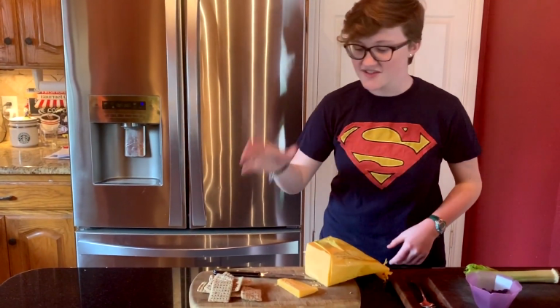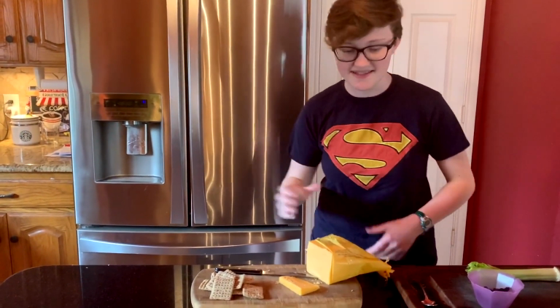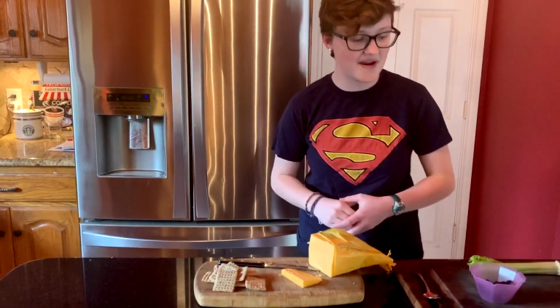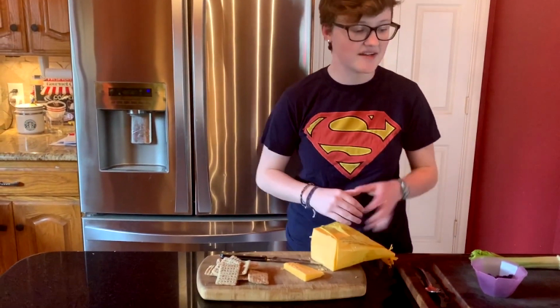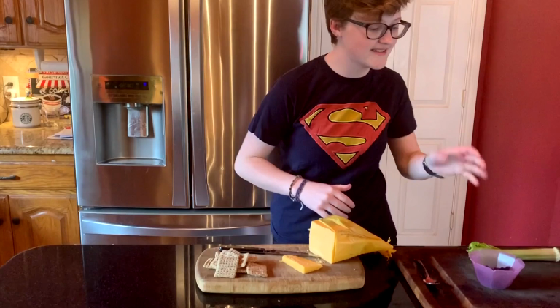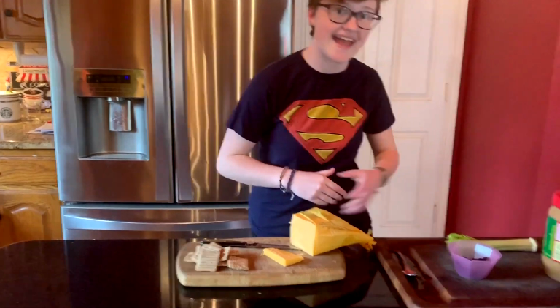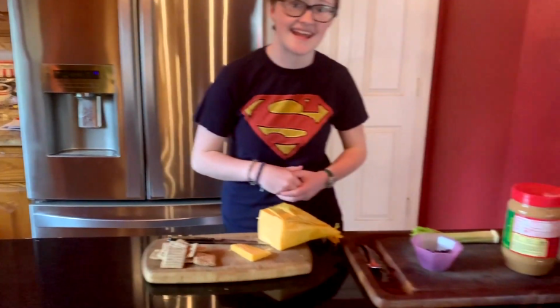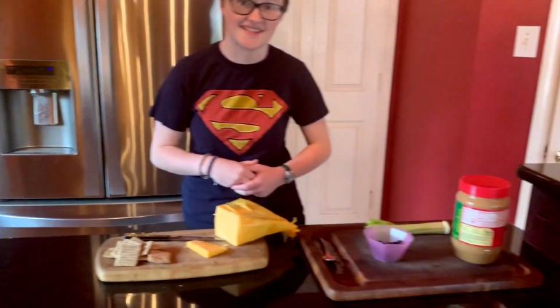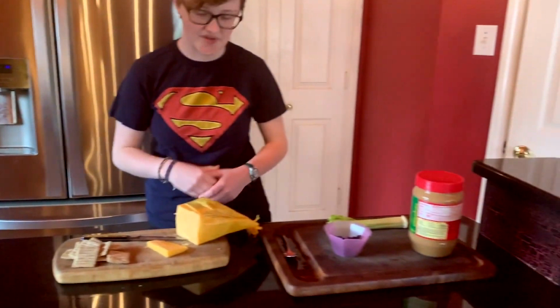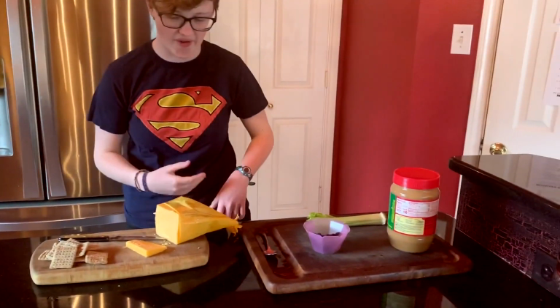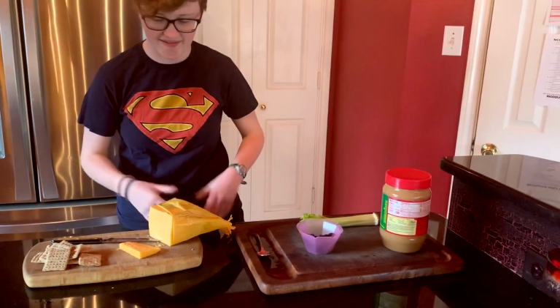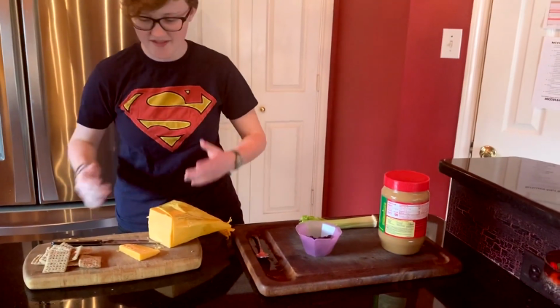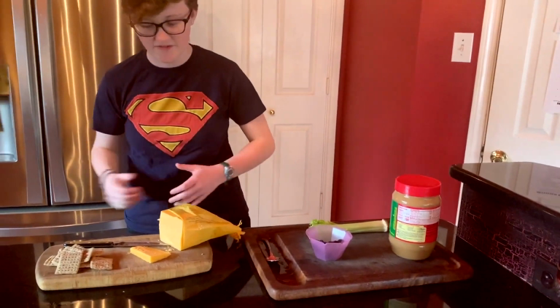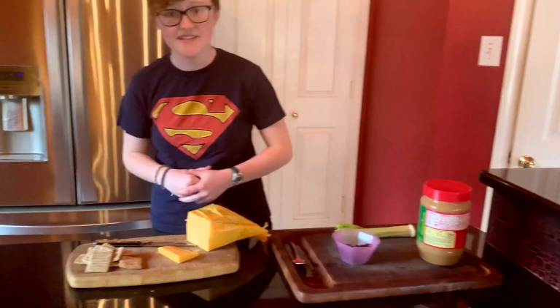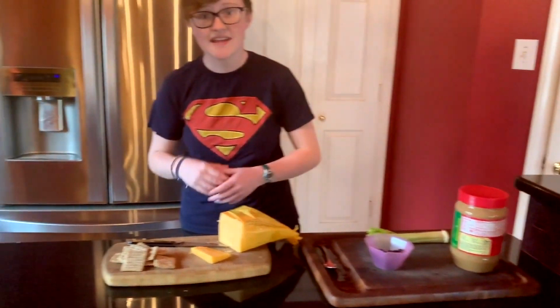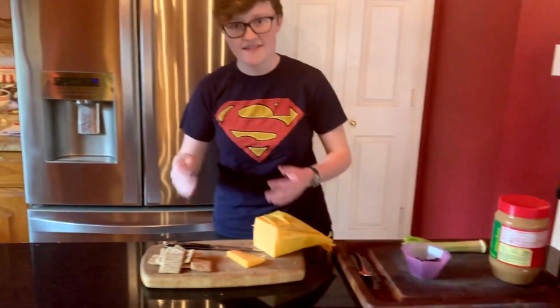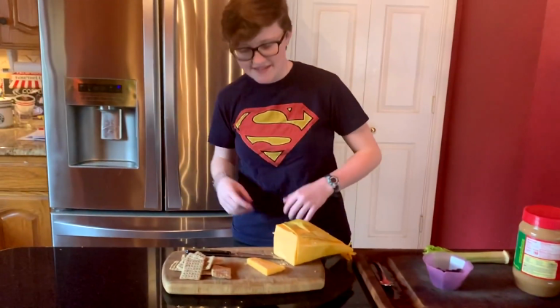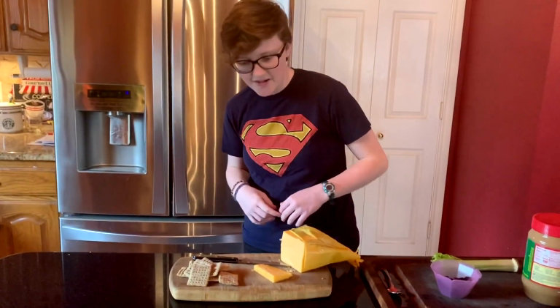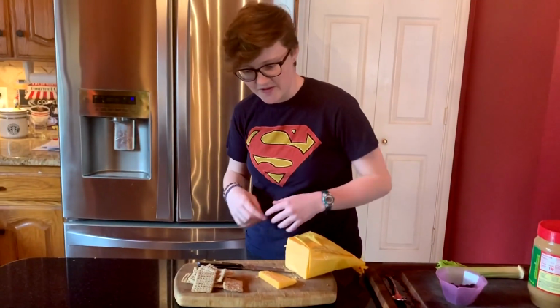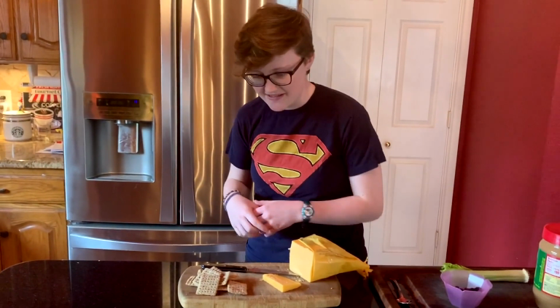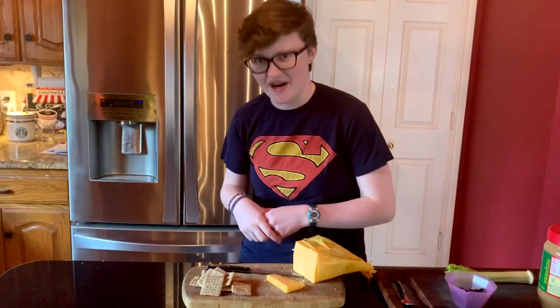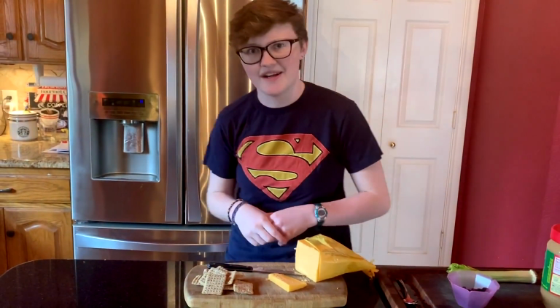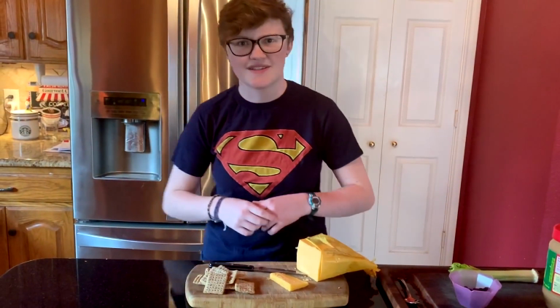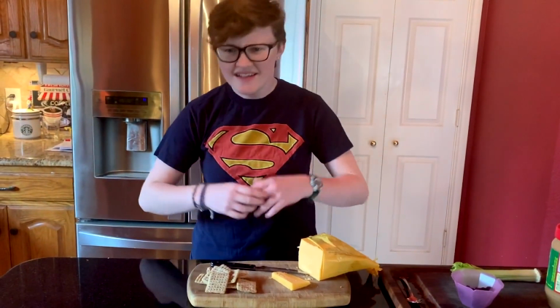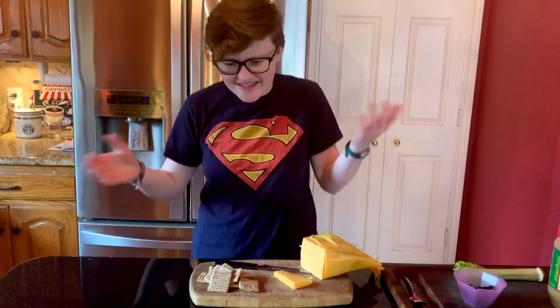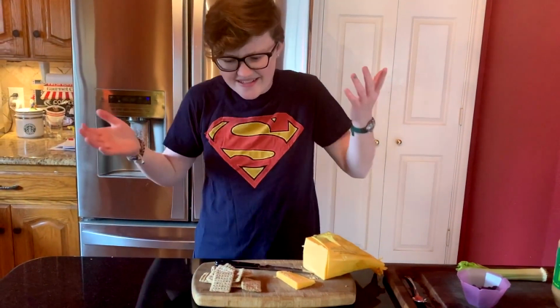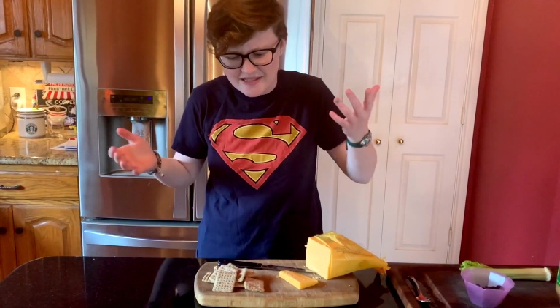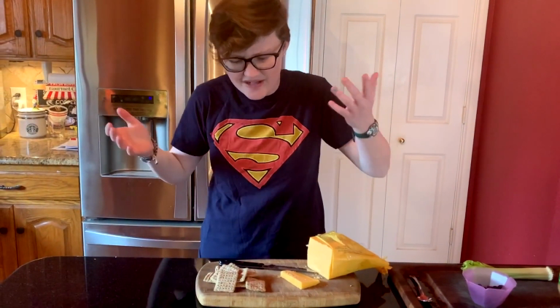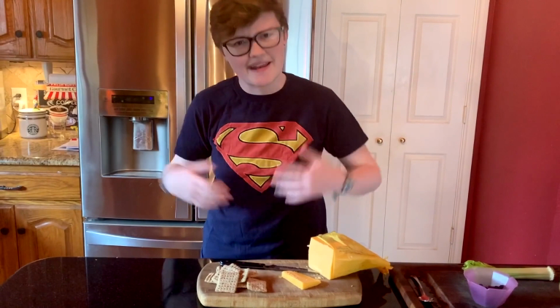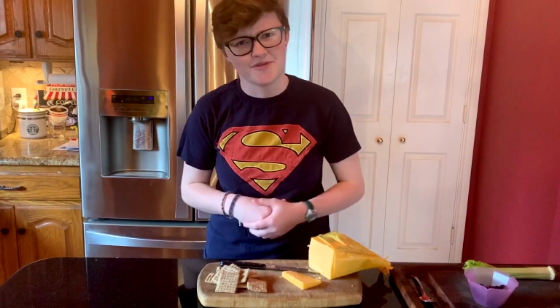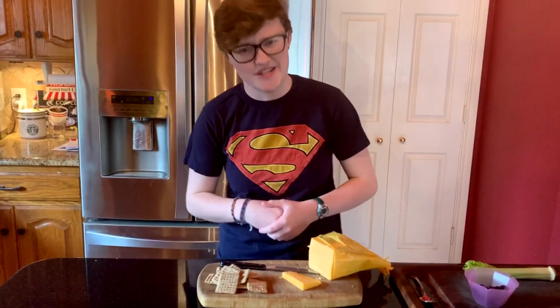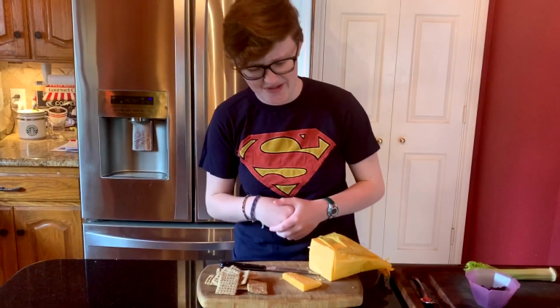Cheese and crackers and ants on a log. So first let's talk about cheese and crackers — a delicious treat that everyone enjoys.